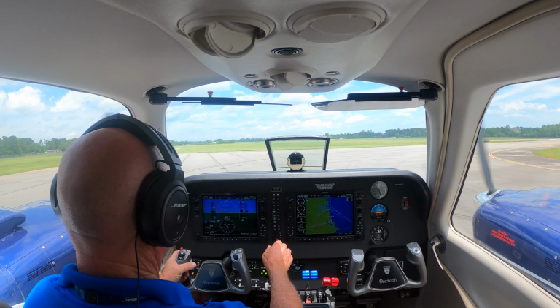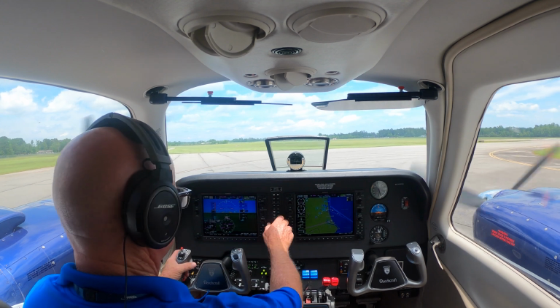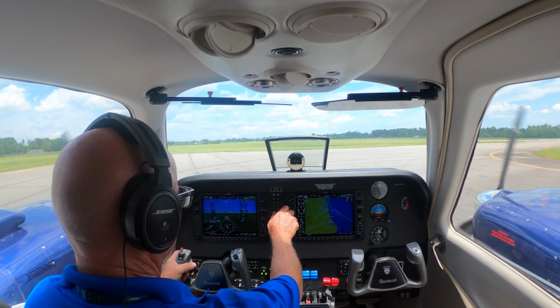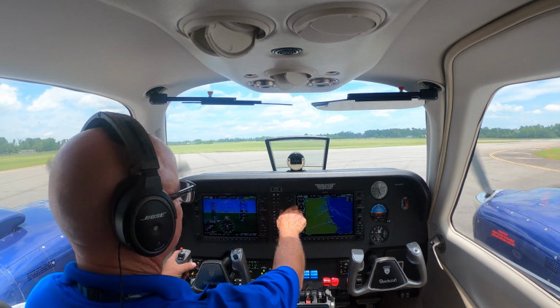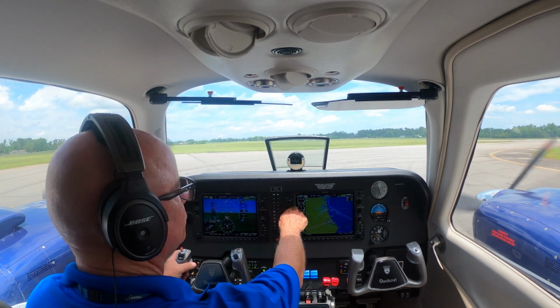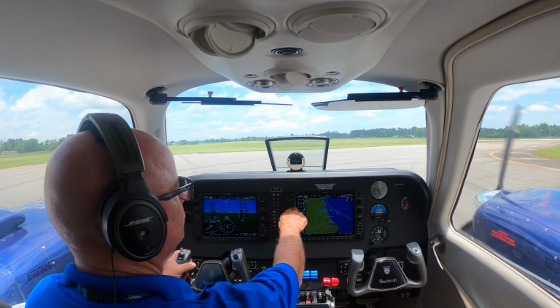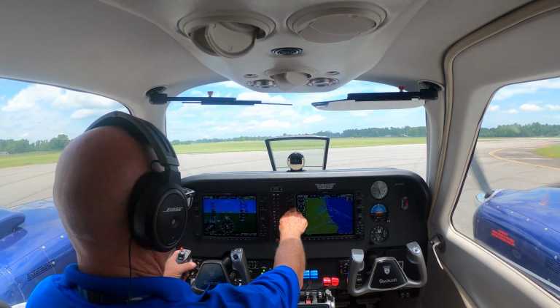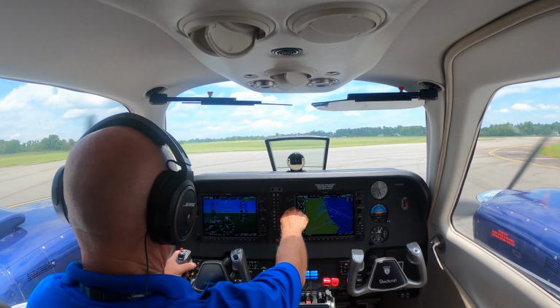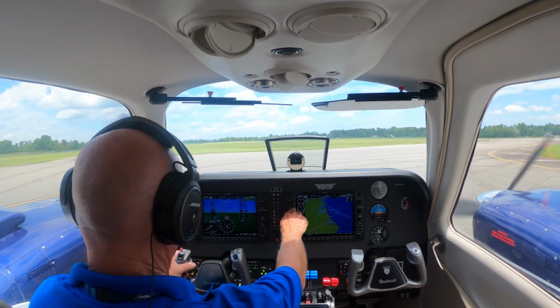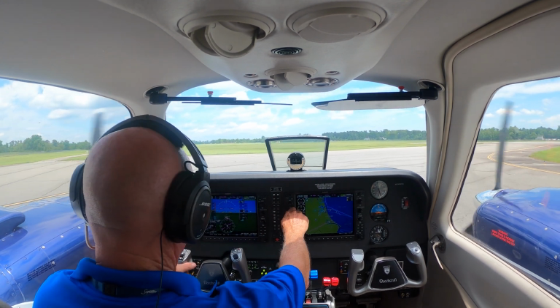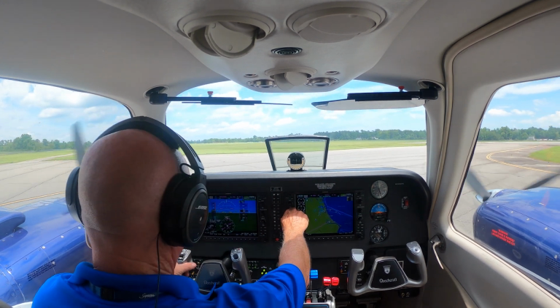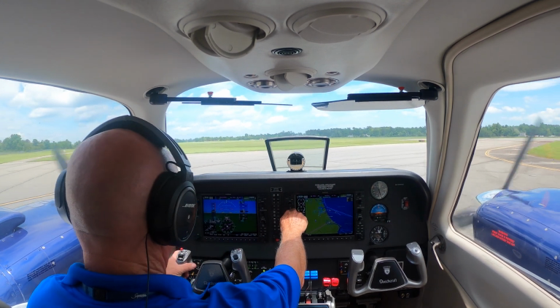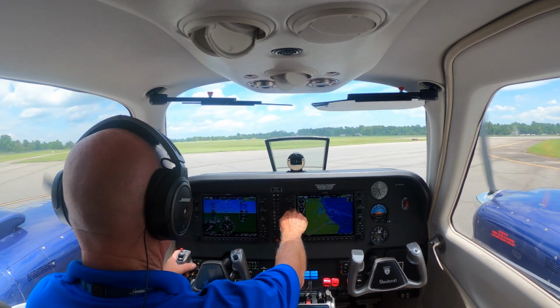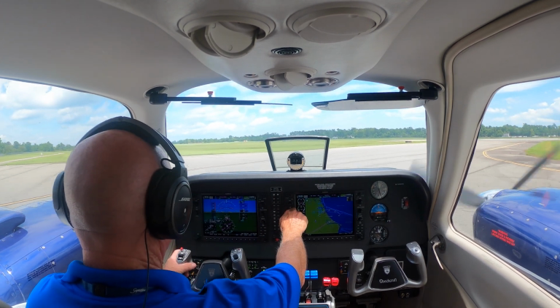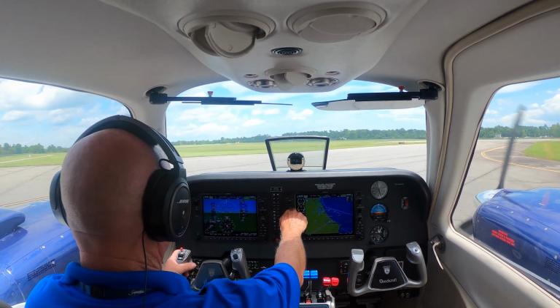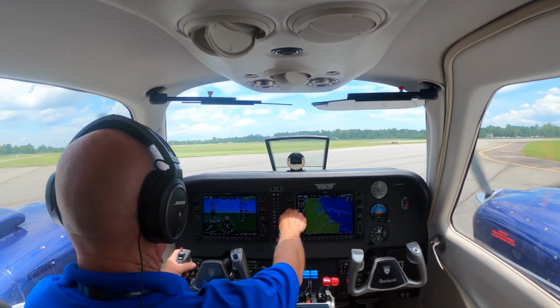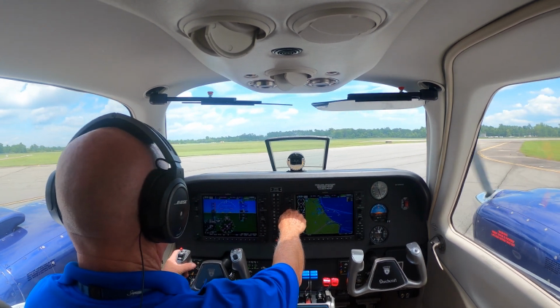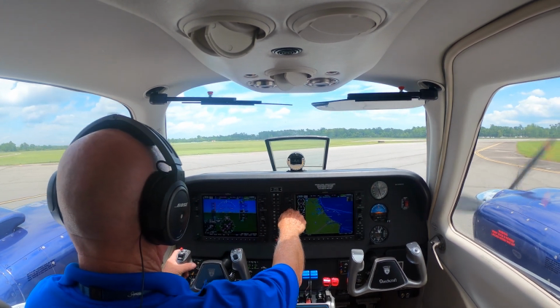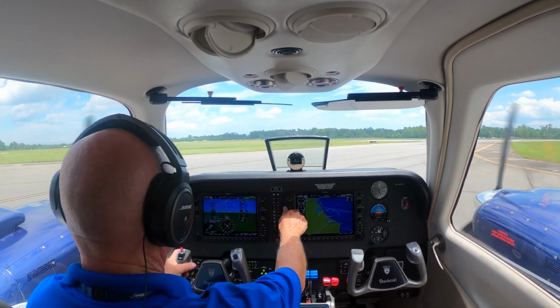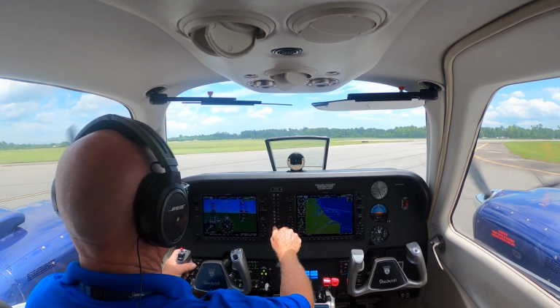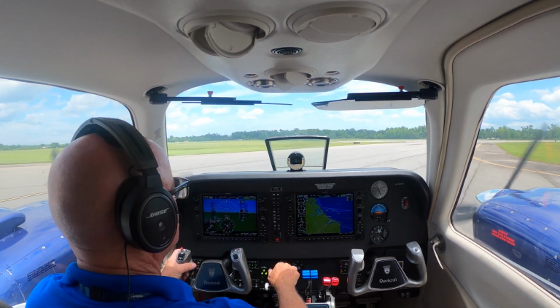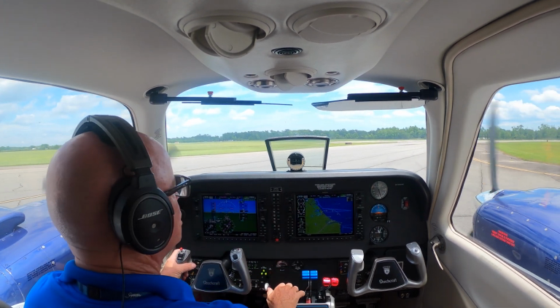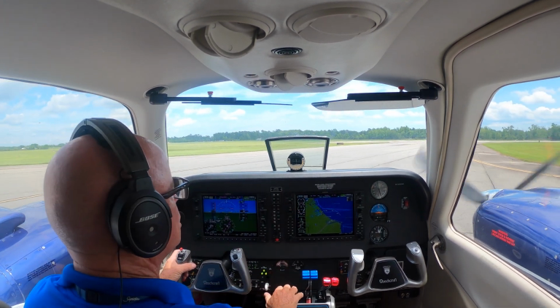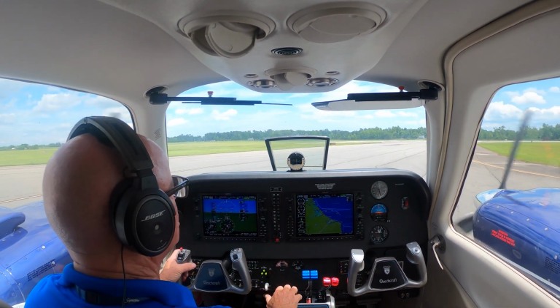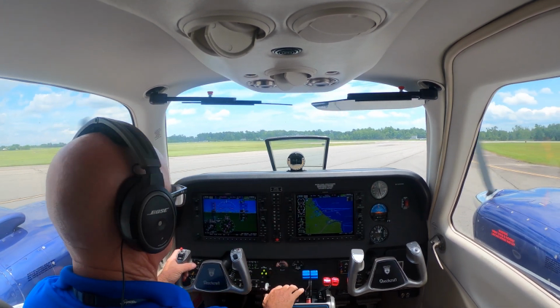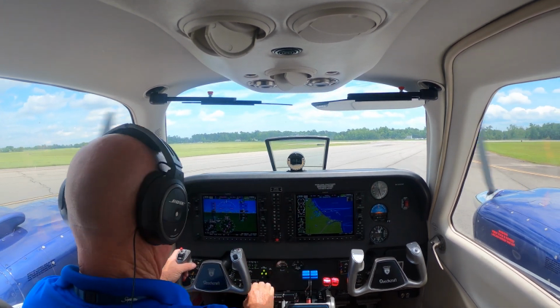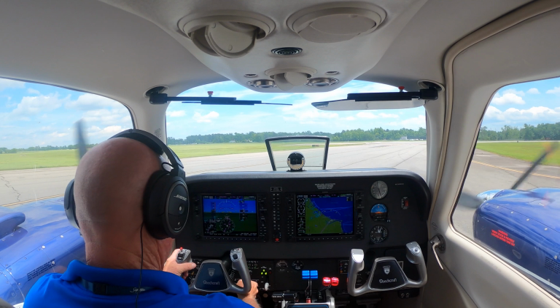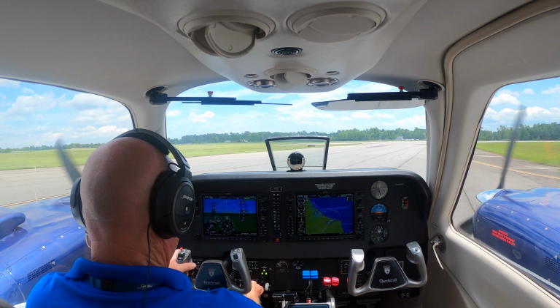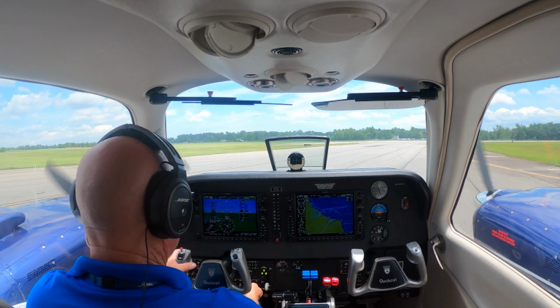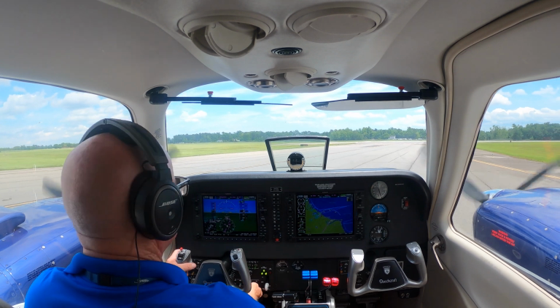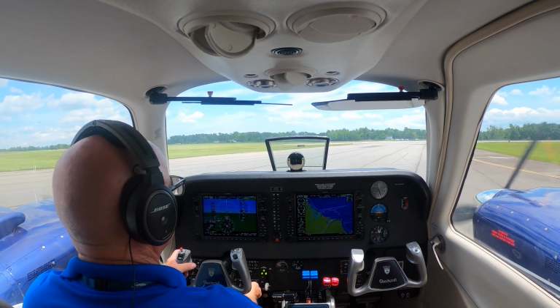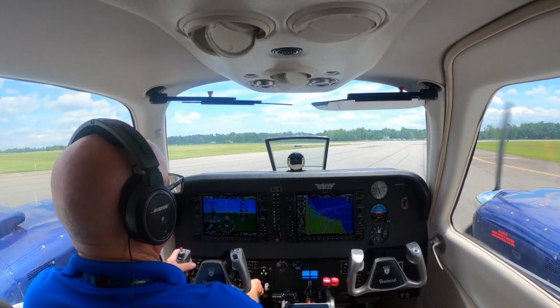Baron 515, Bravo Echo — Wilmington Tower: fly runway heading, runway 2-4. Cleared for takeoff, wind 2-6-0 at 1-2.